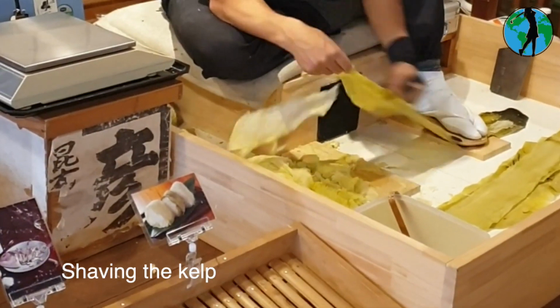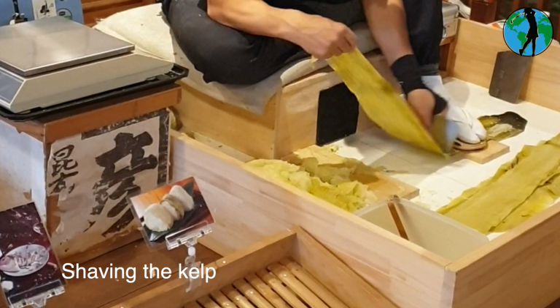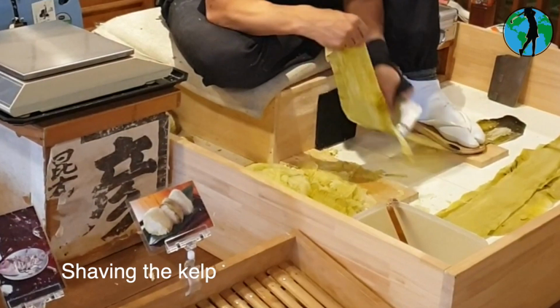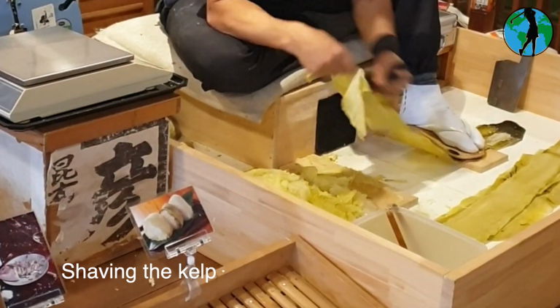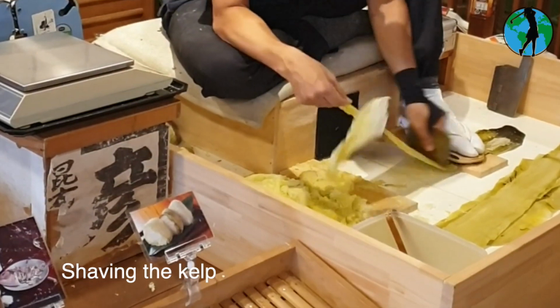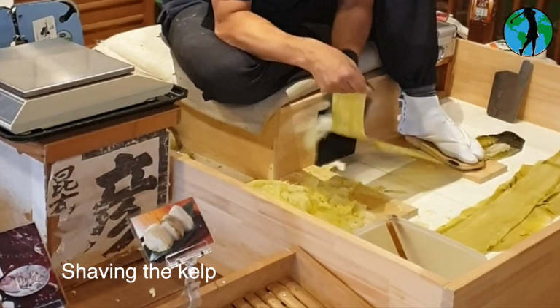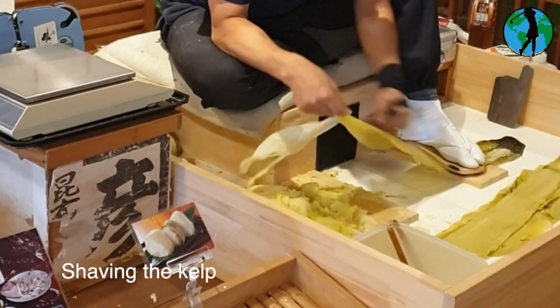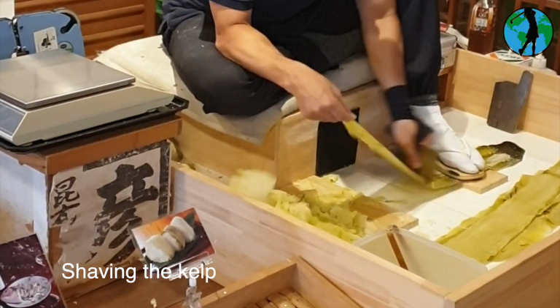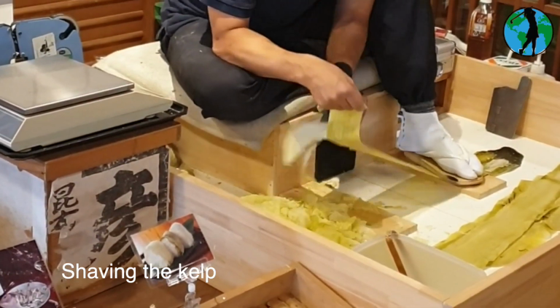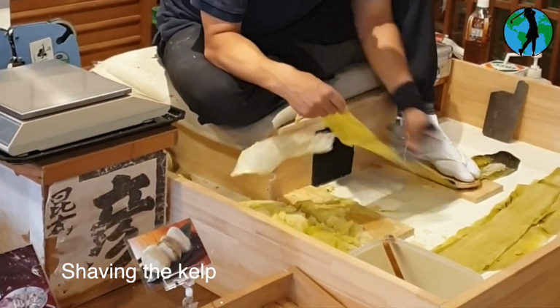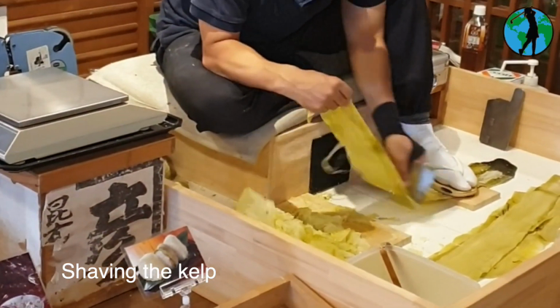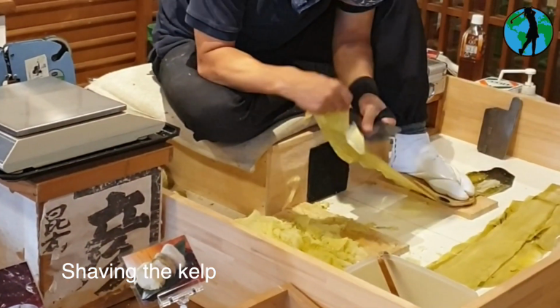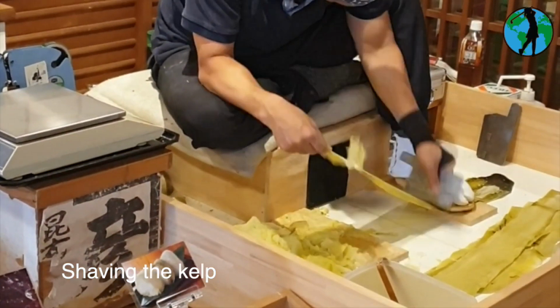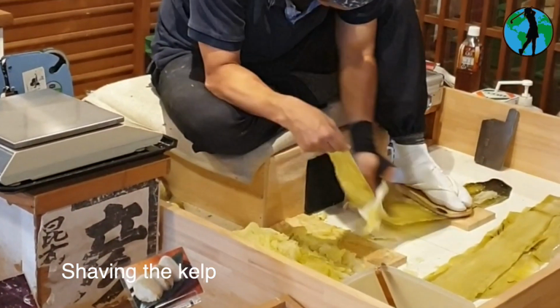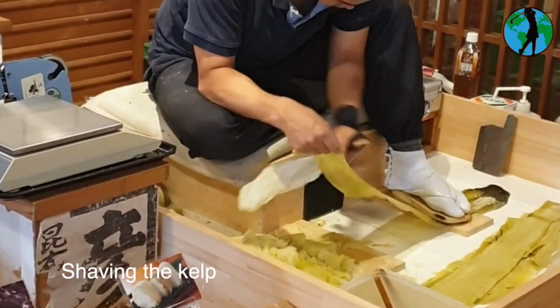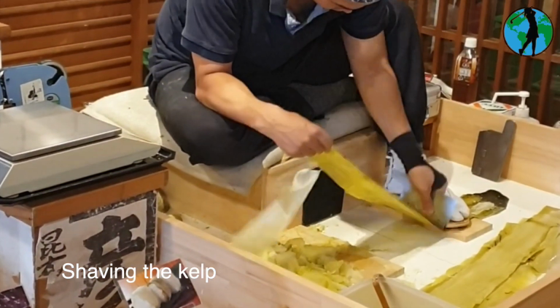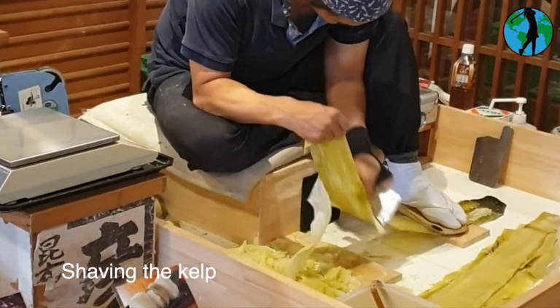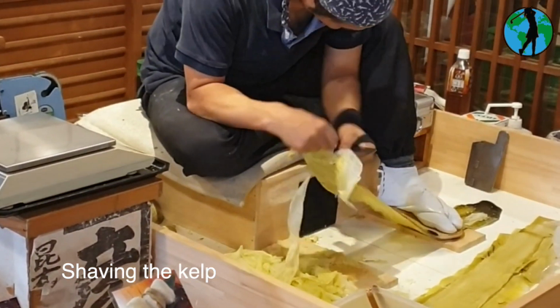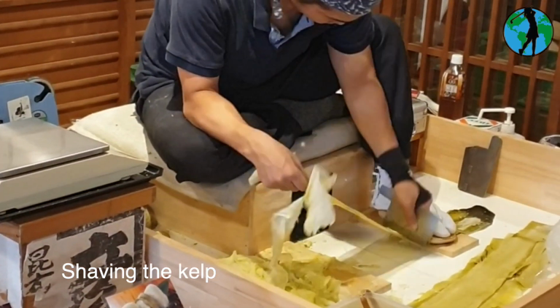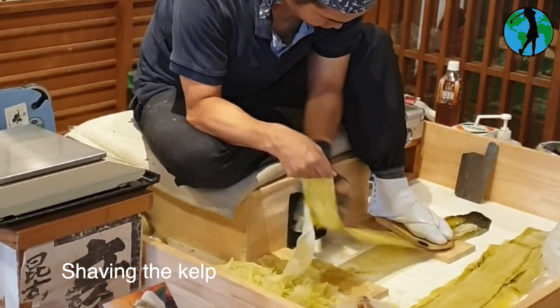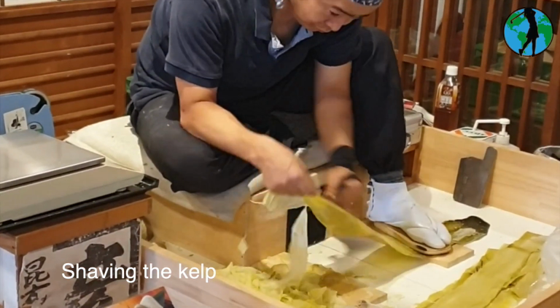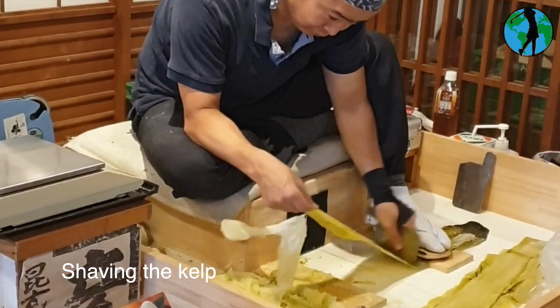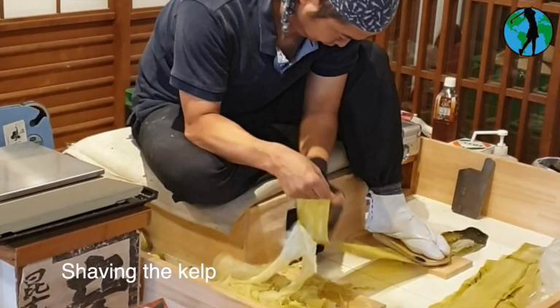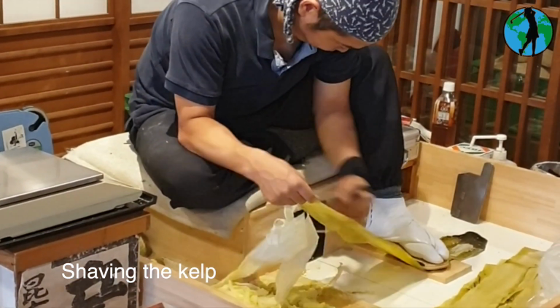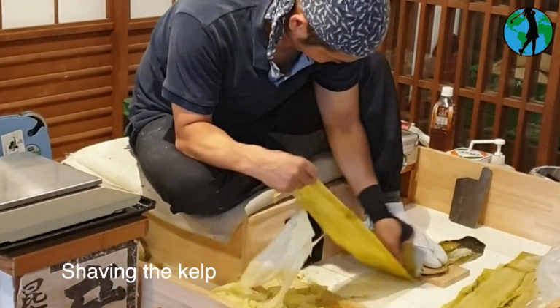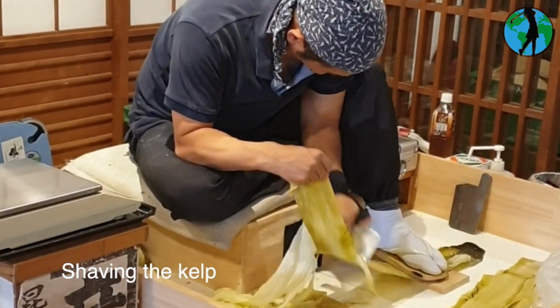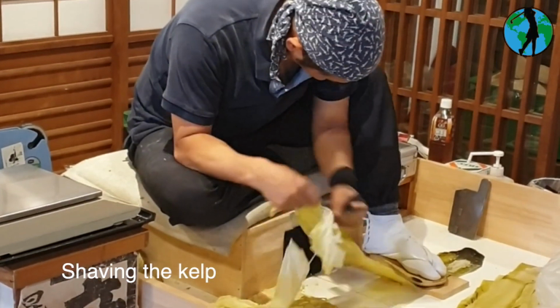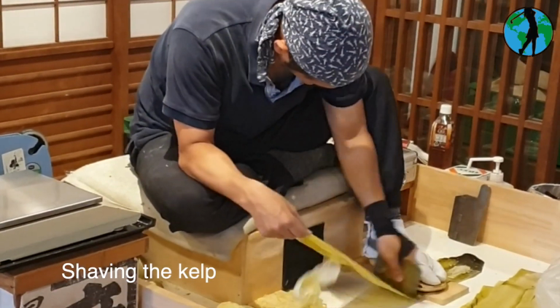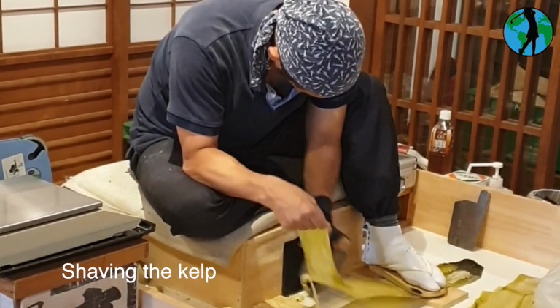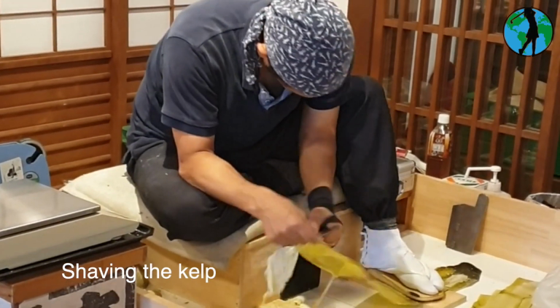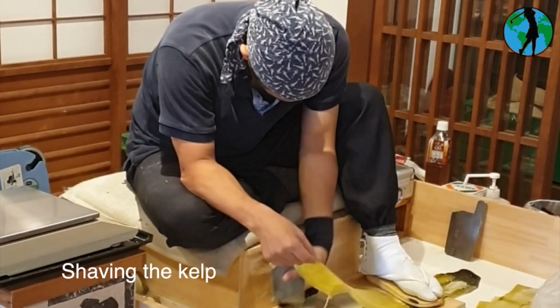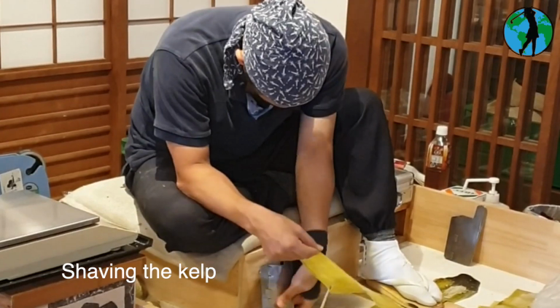Watching the experts shave the kelp in a quick-time fashion, it was amazing to see this food being prepared.